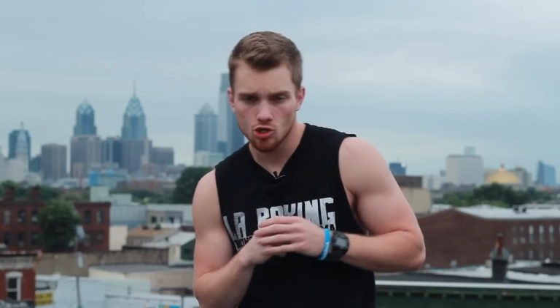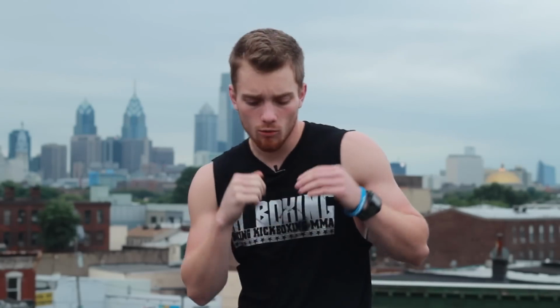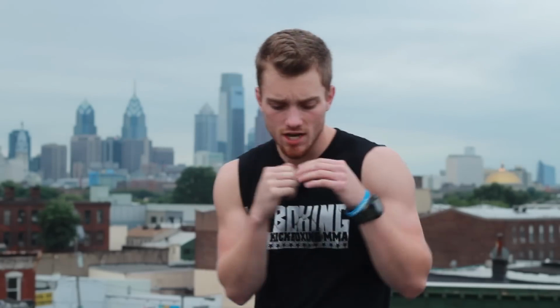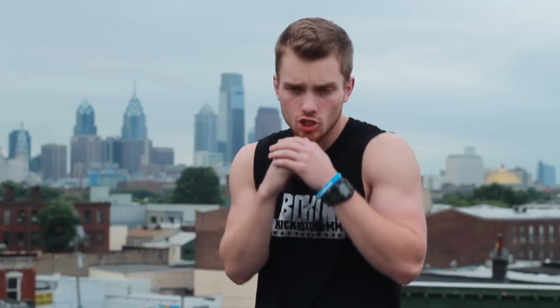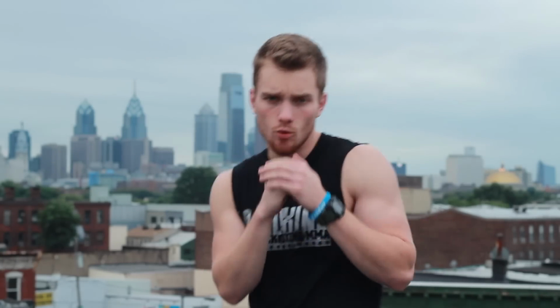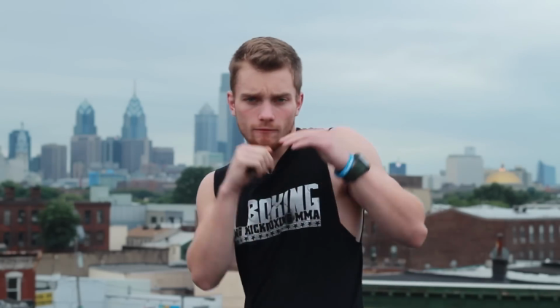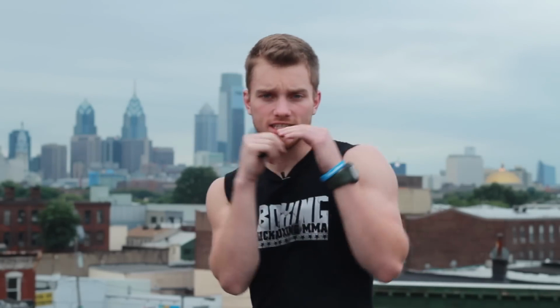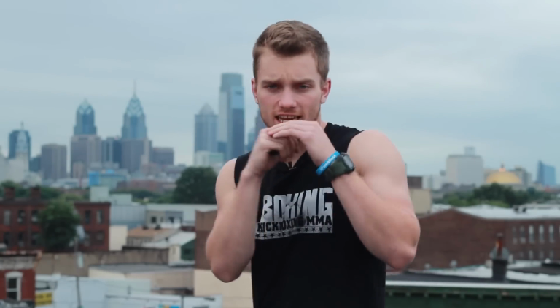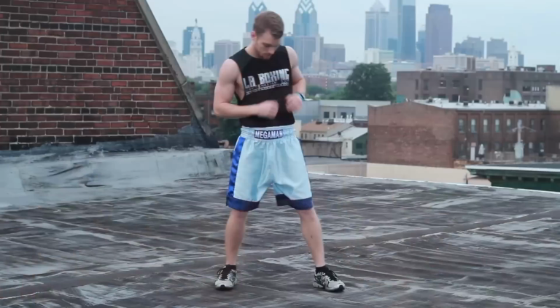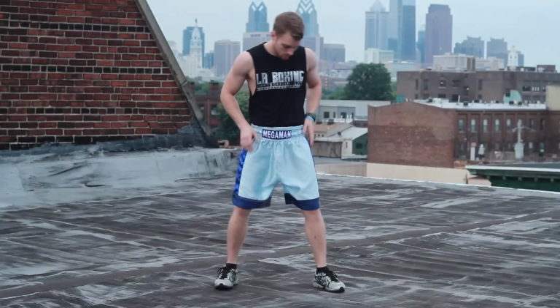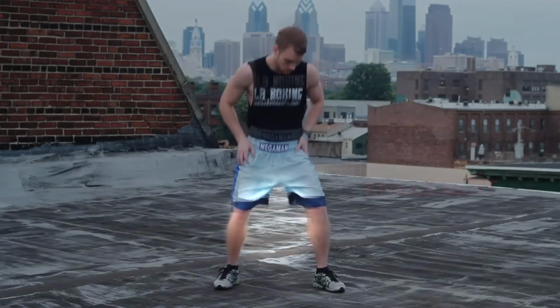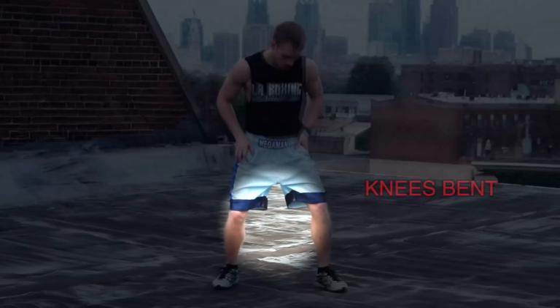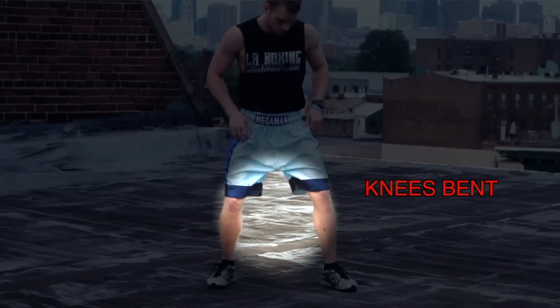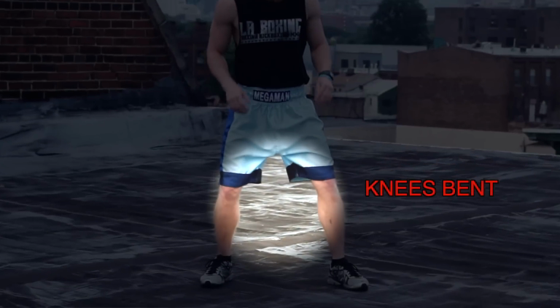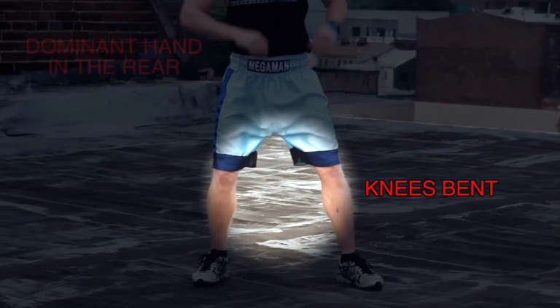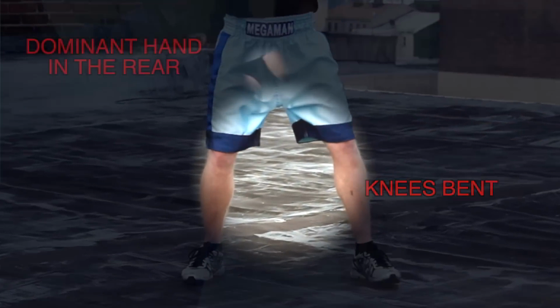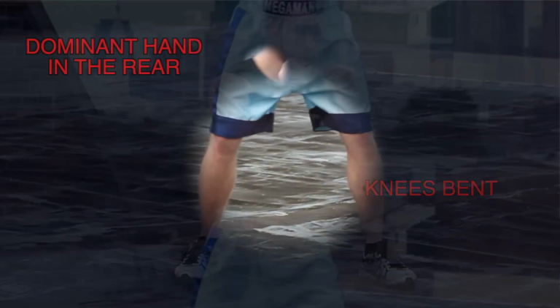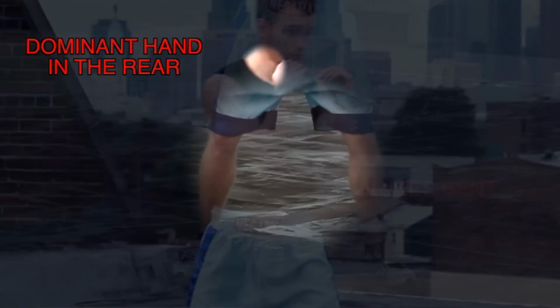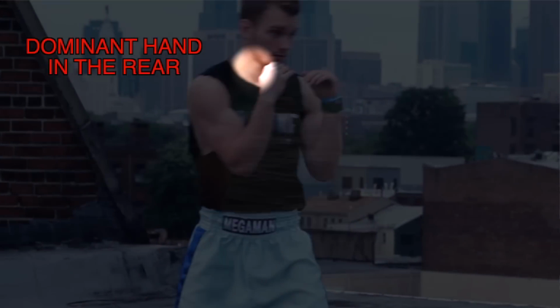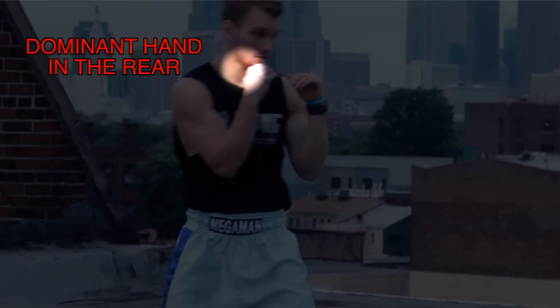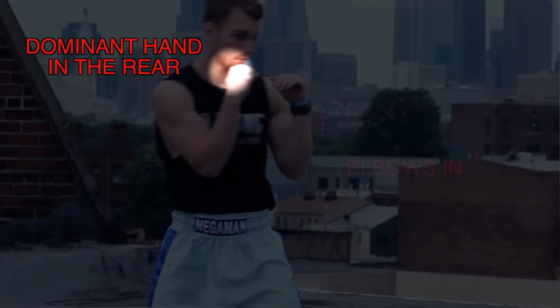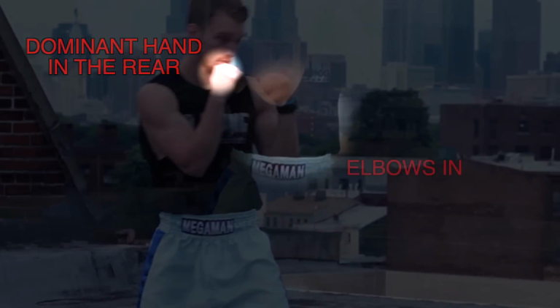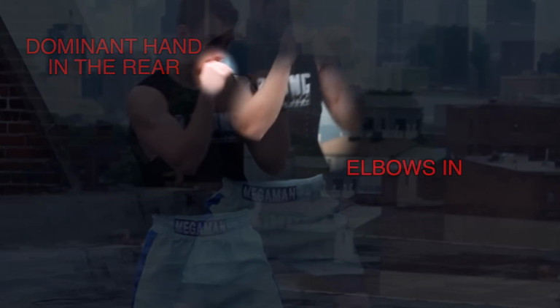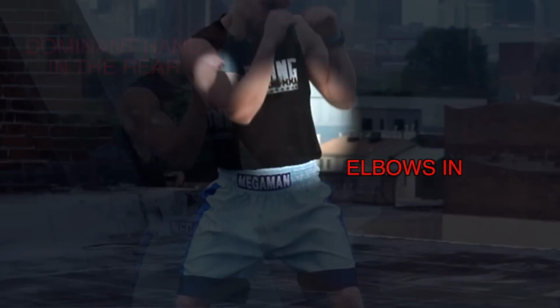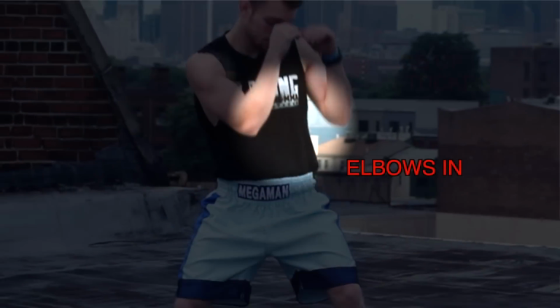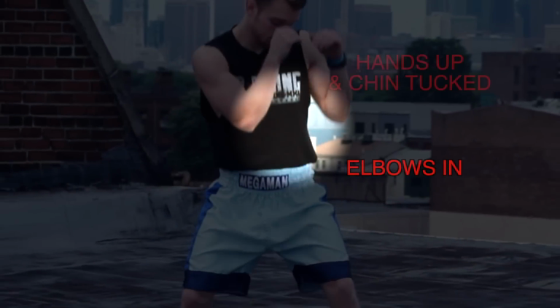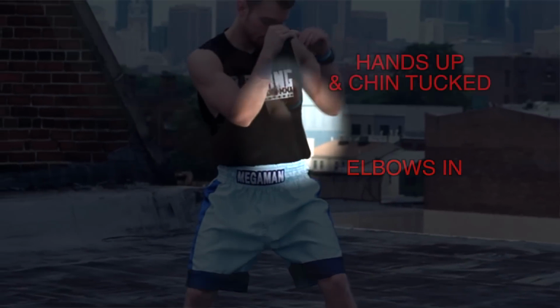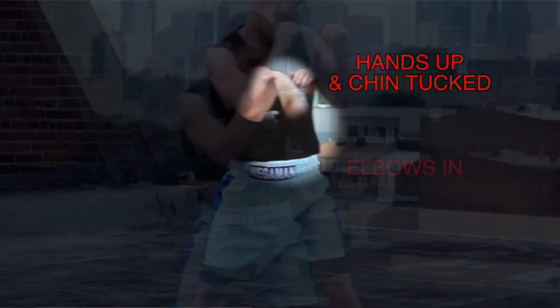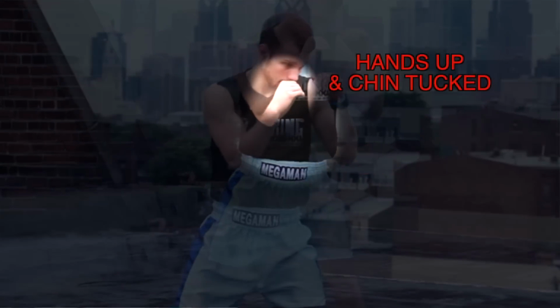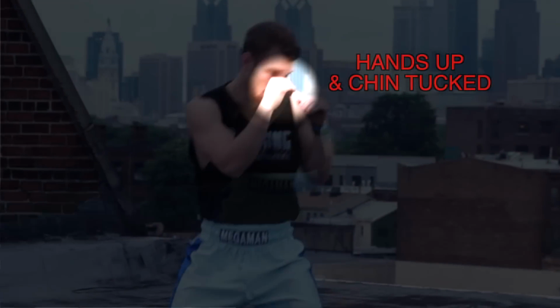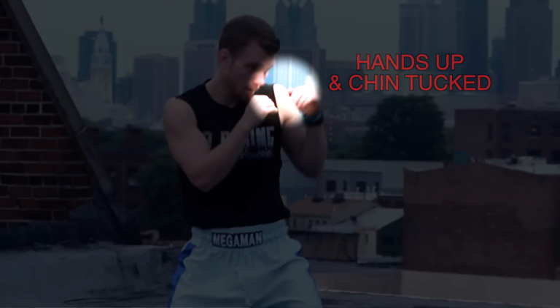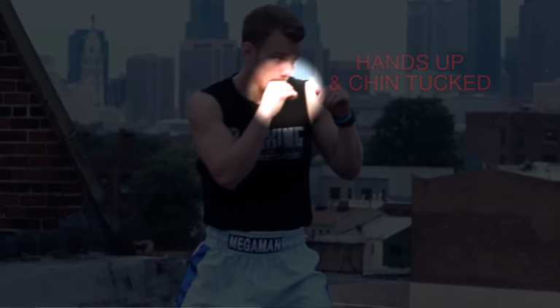What I want you to do is get into your fight stance: knees slightly bent, dominant hand in the rear, elbows in, hands up, and chin tucked.